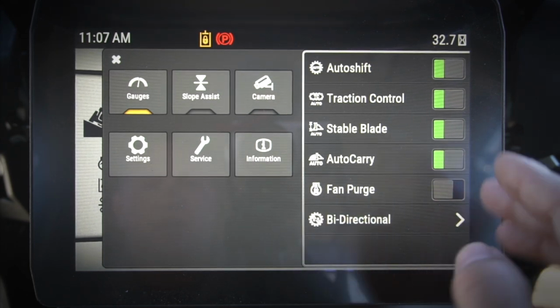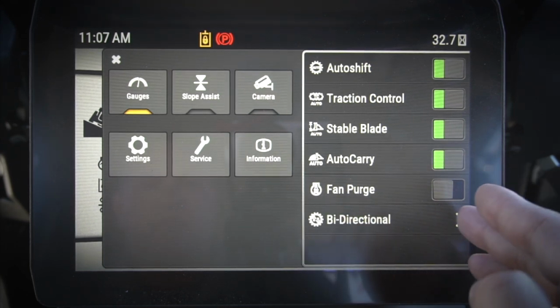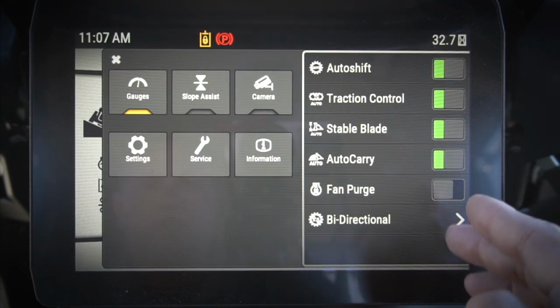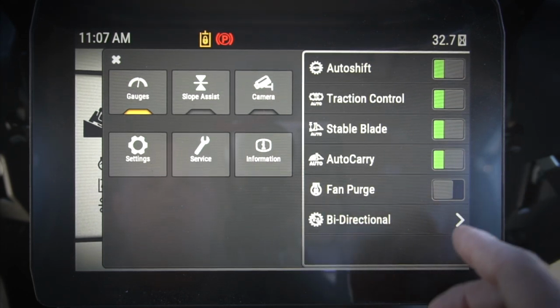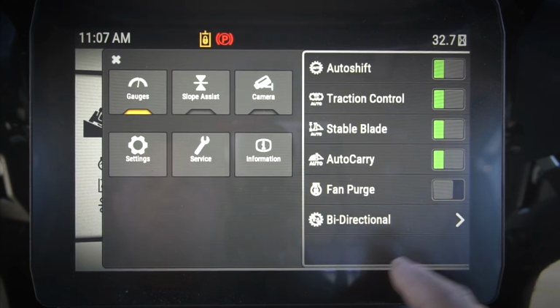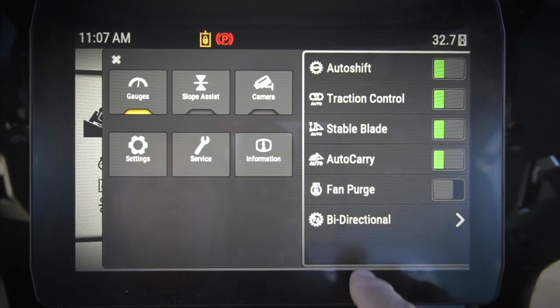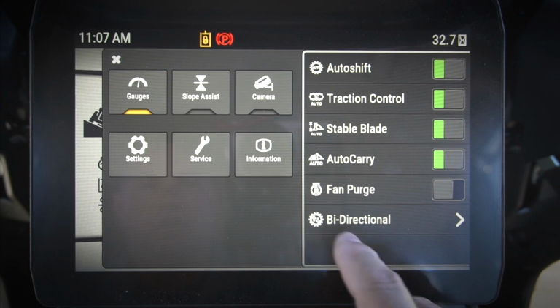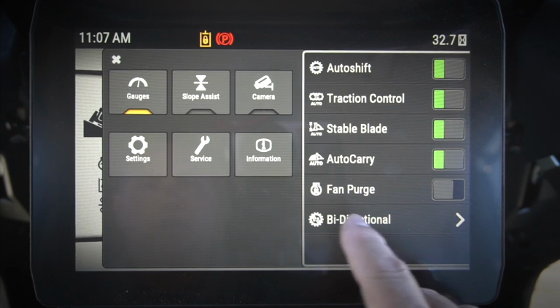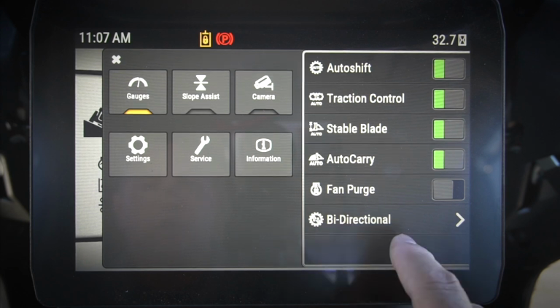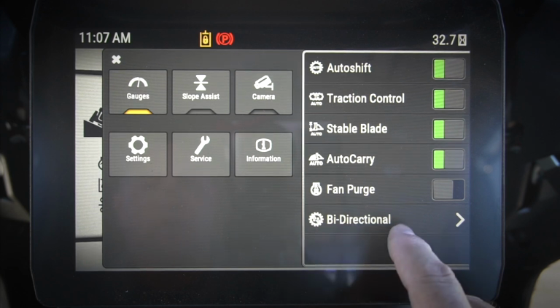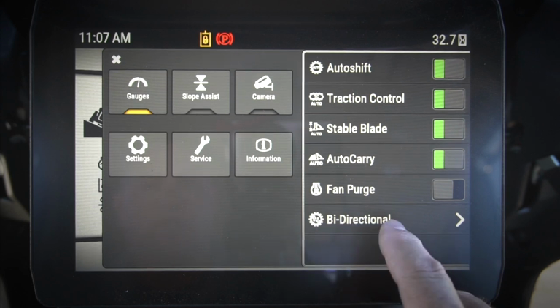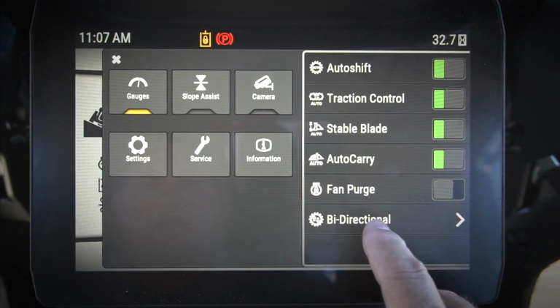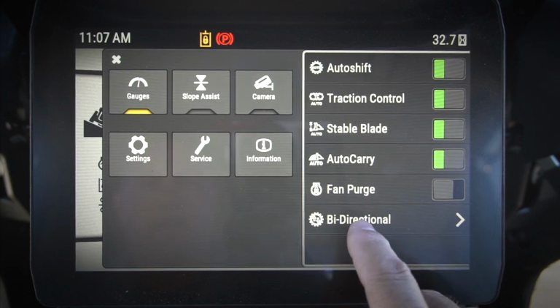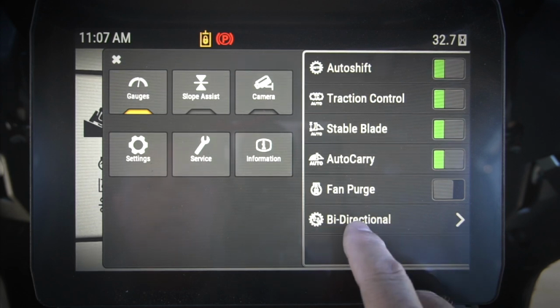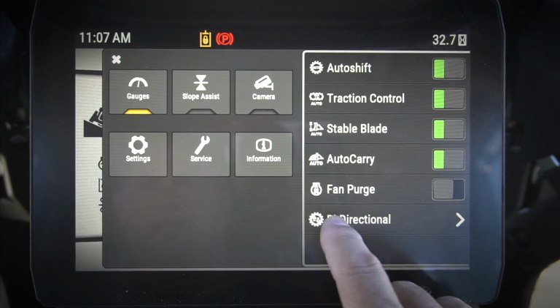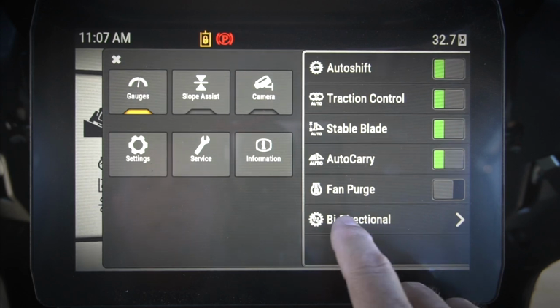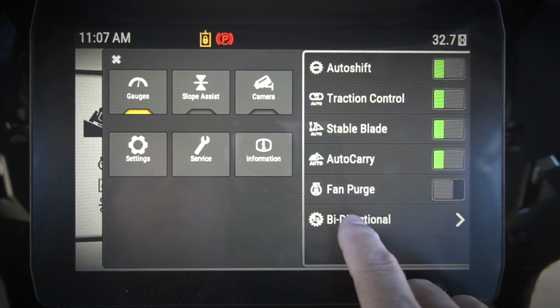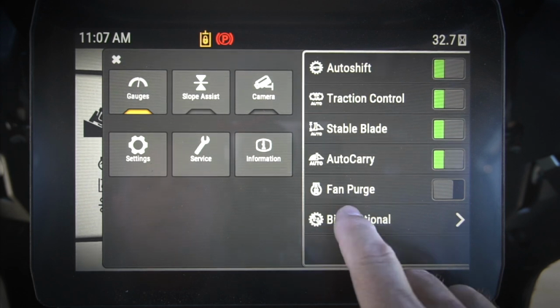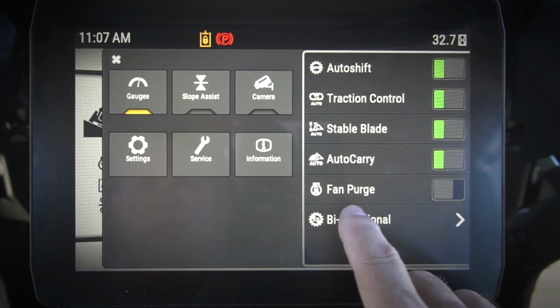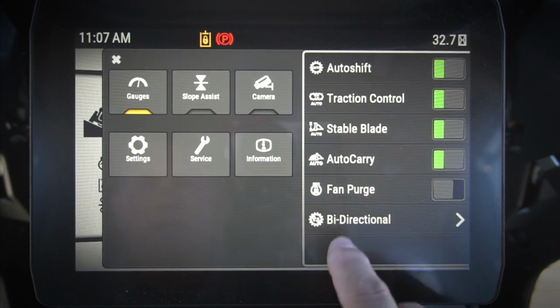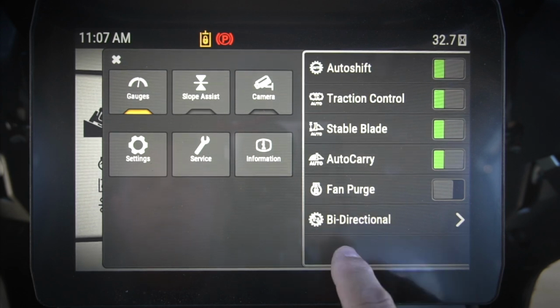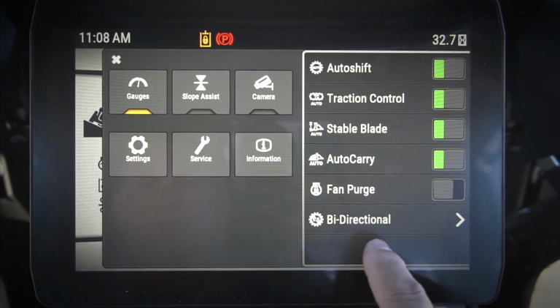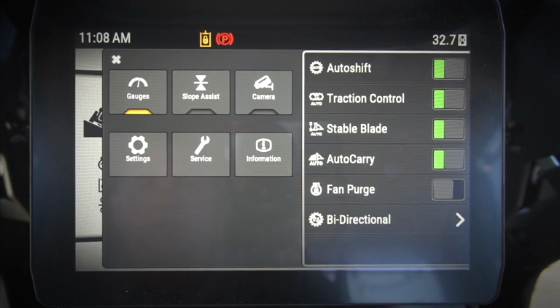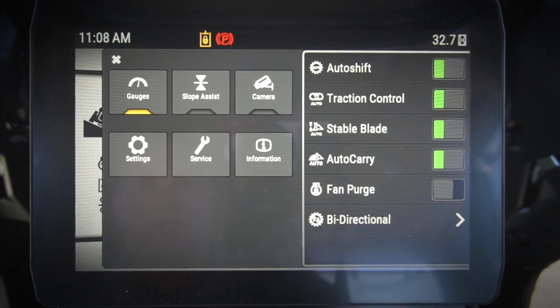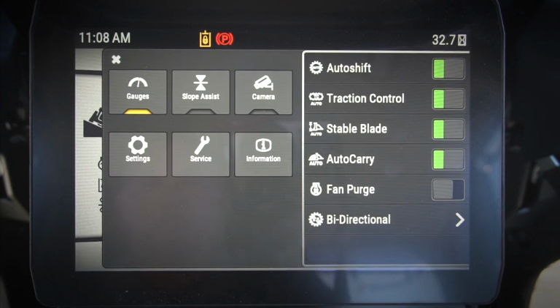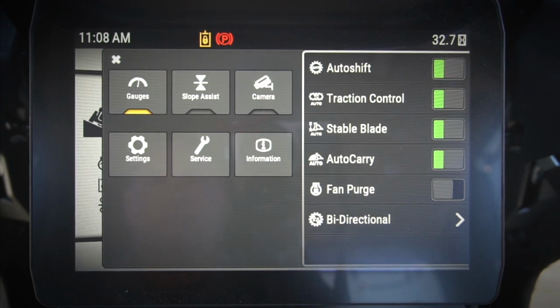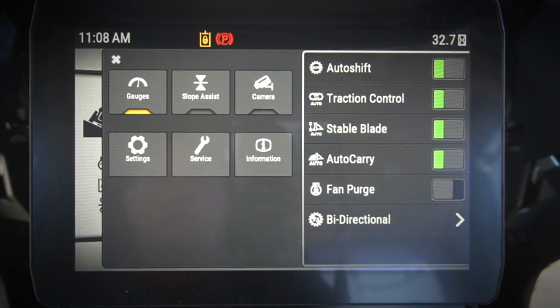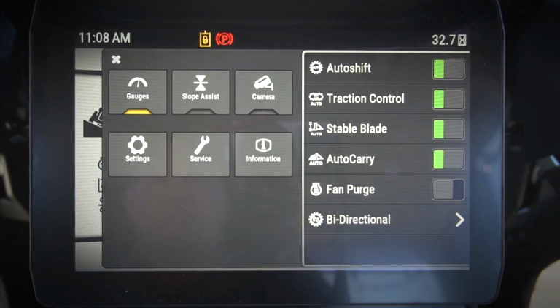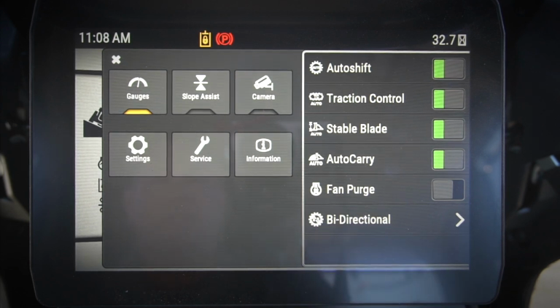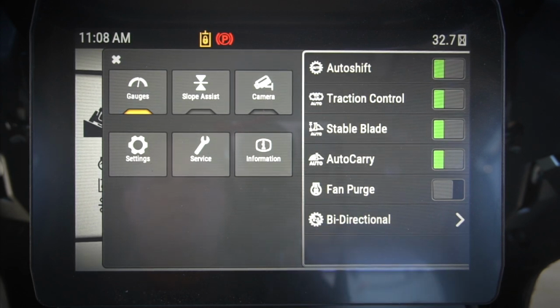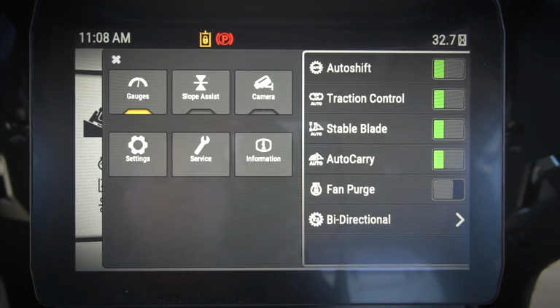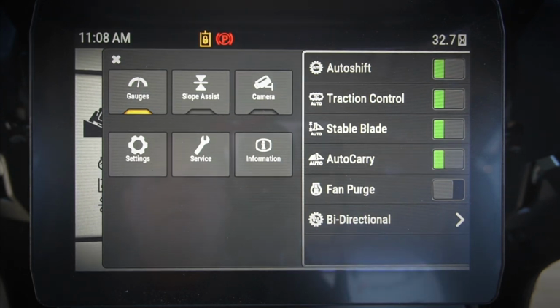I've also got my fan purge here — I can force a fan purge in the reversing fan. And this is another way to get into your bi-directional speed settings right there as well.